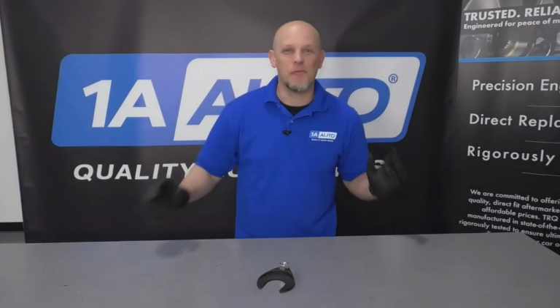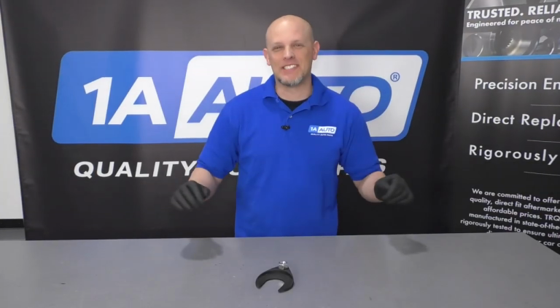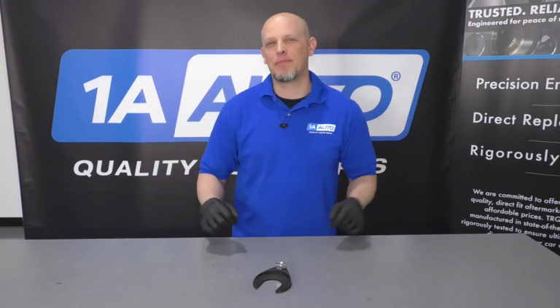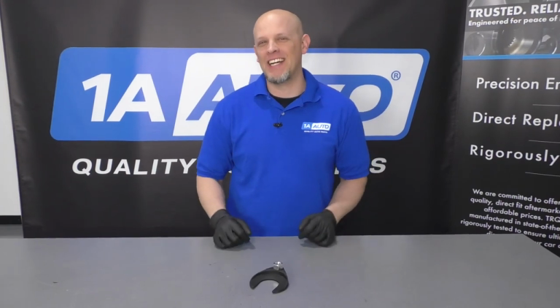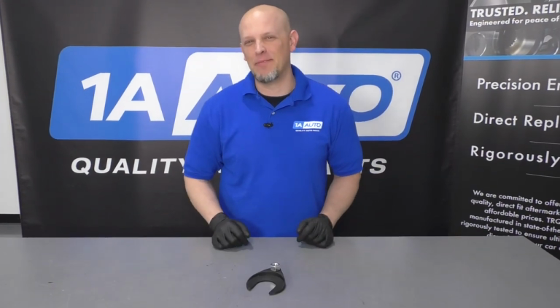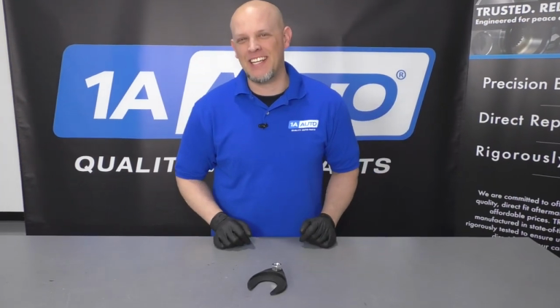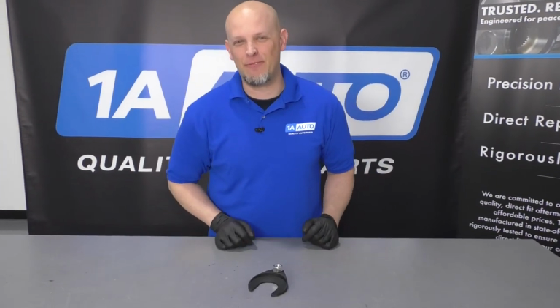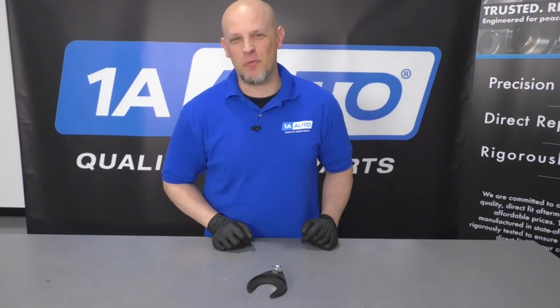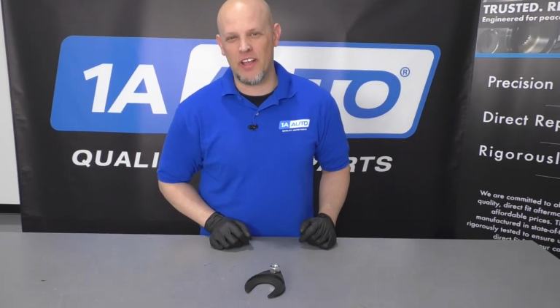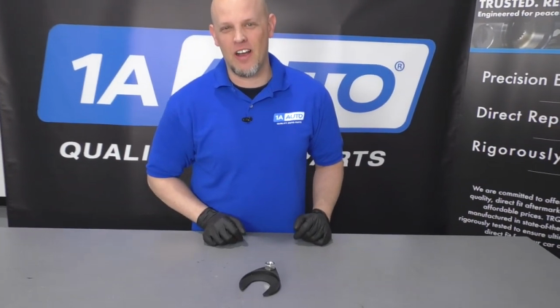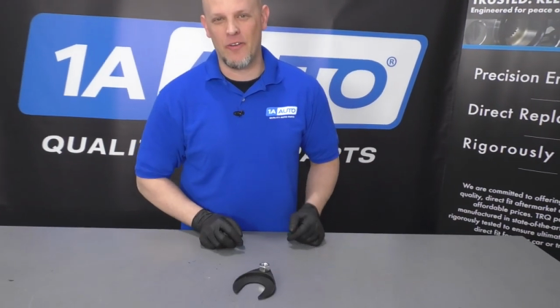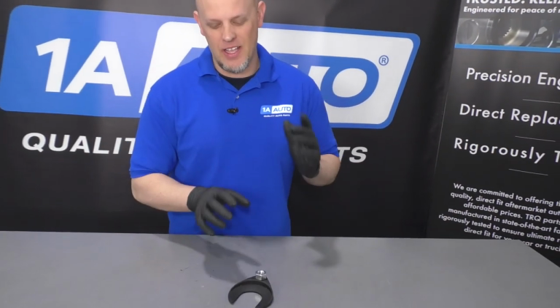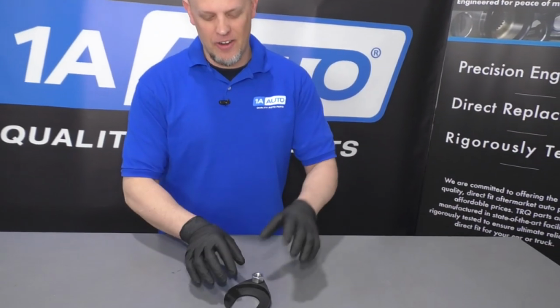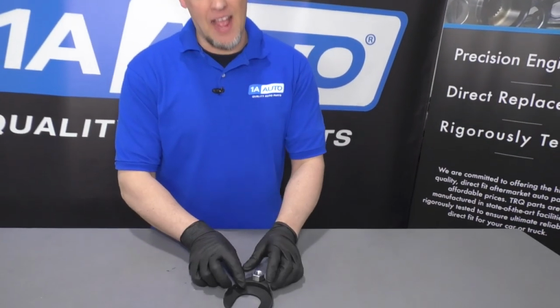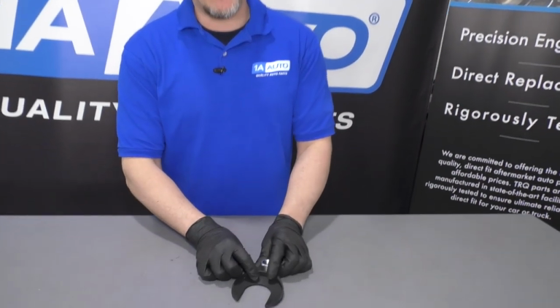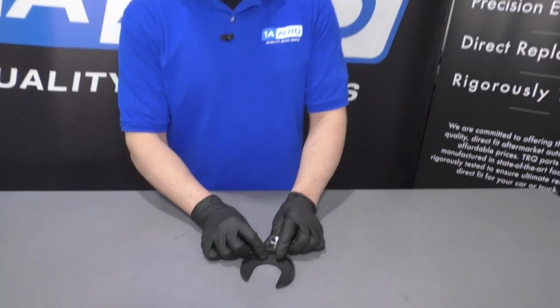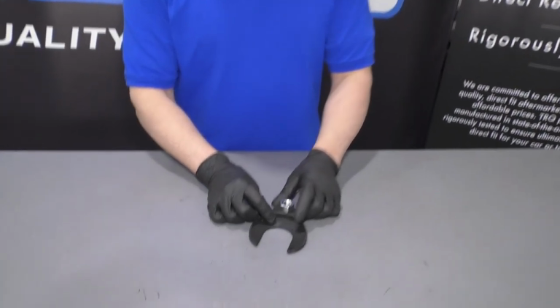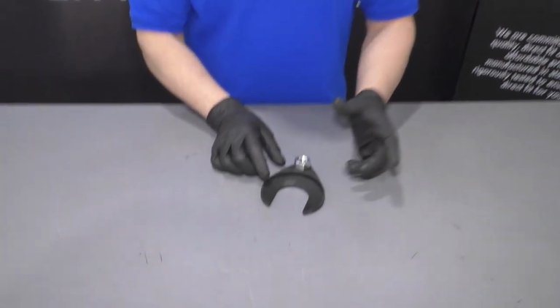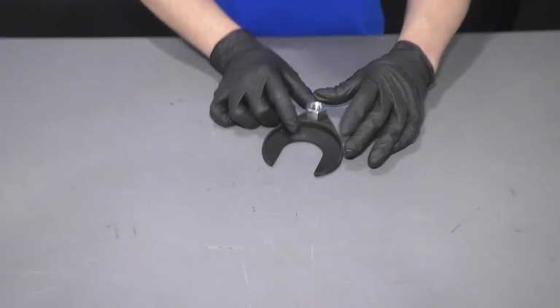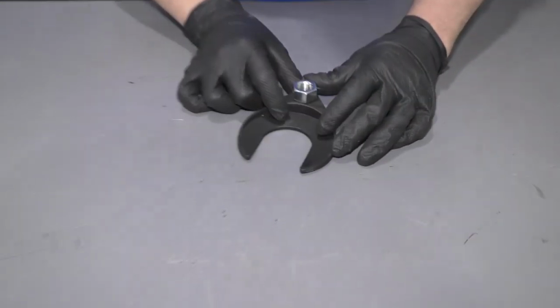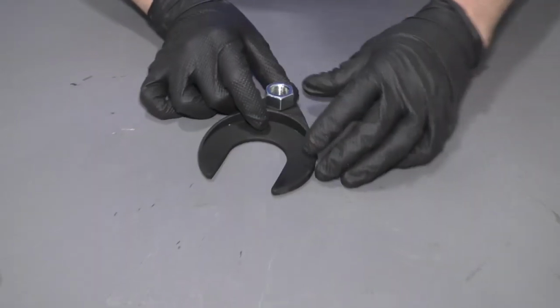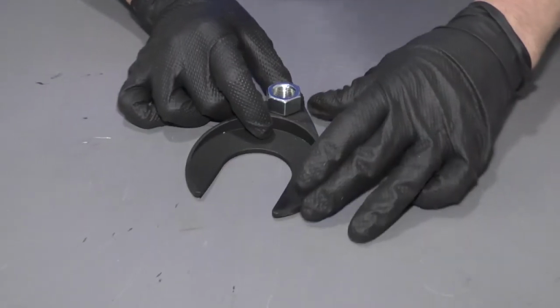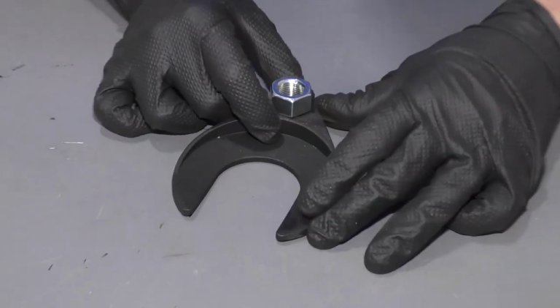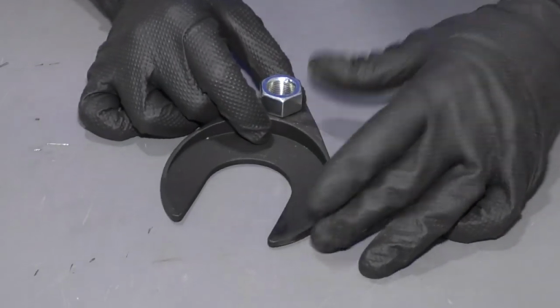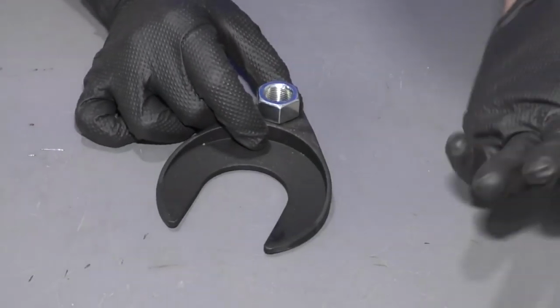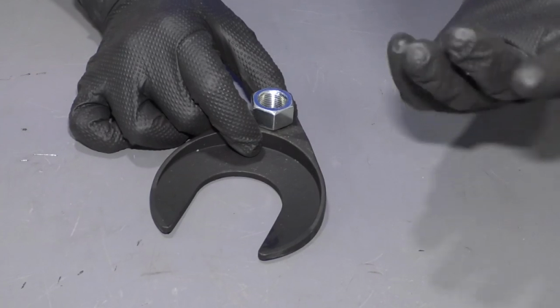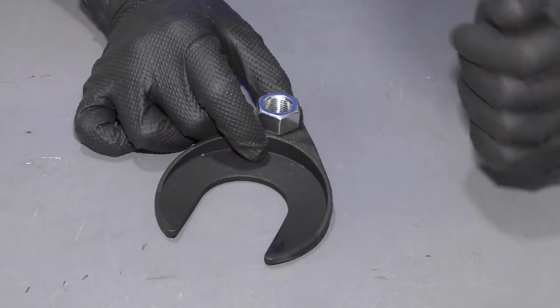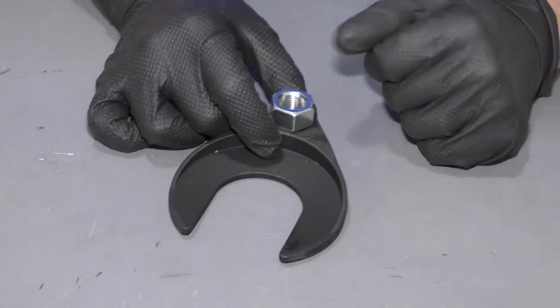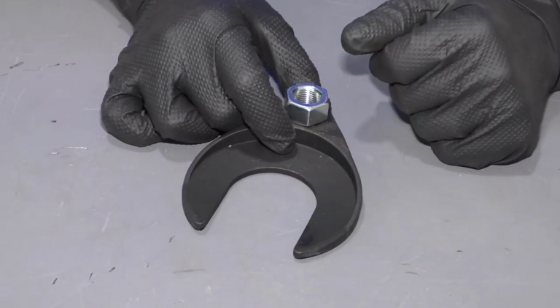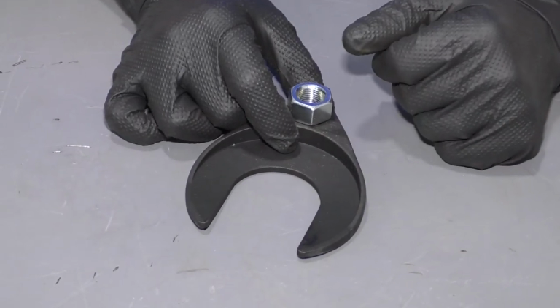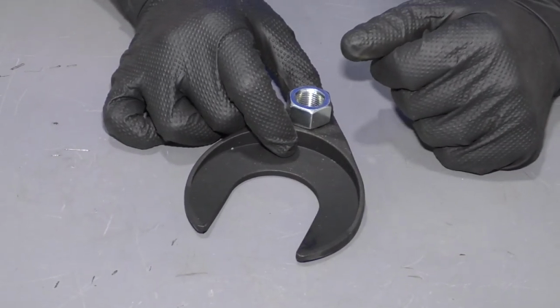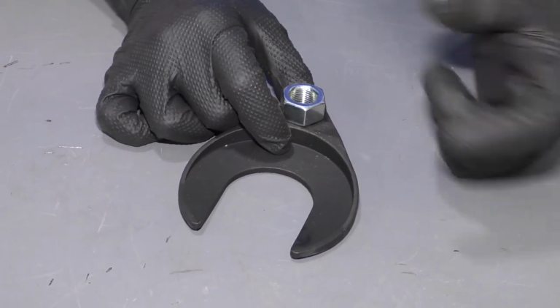What's up, guys? I'm Andy from 1A Auto. Here I have this tool from 1AAuto.com. It's a CV joint puller.